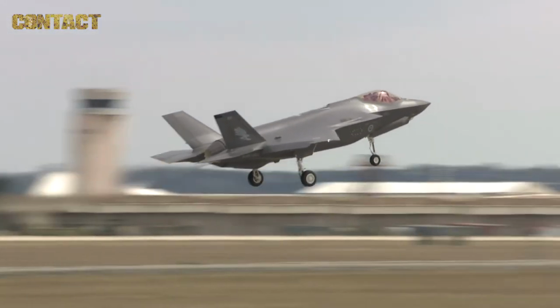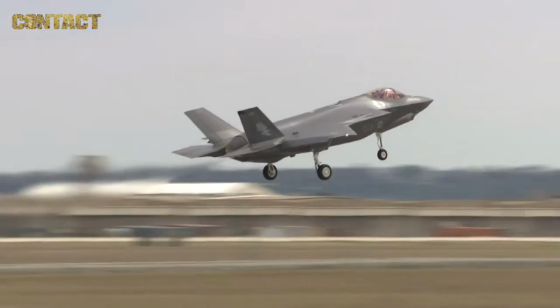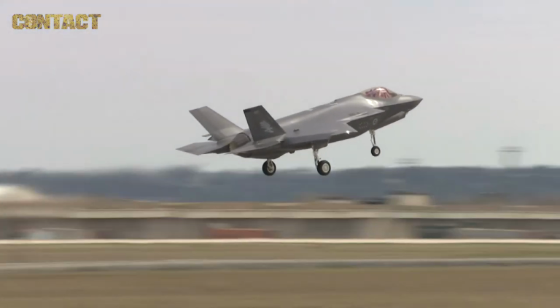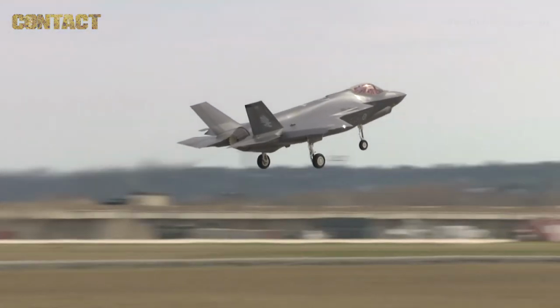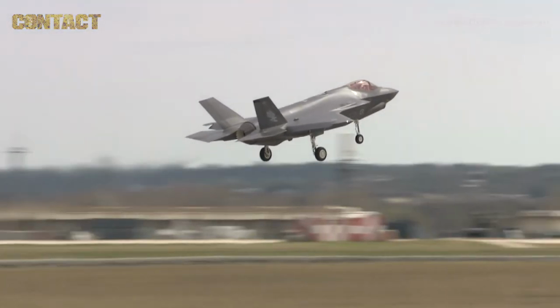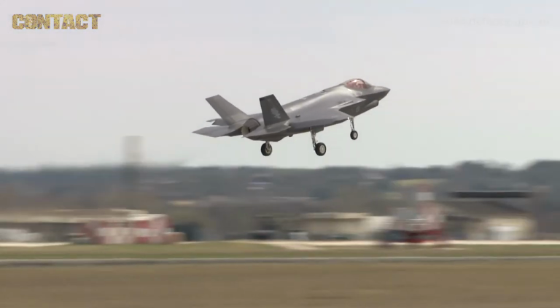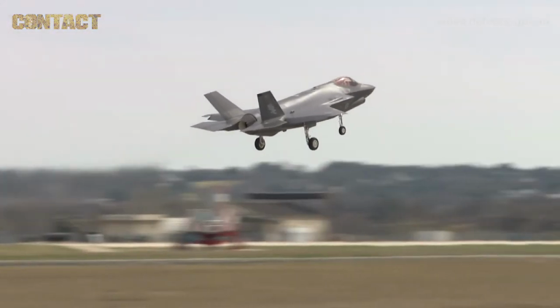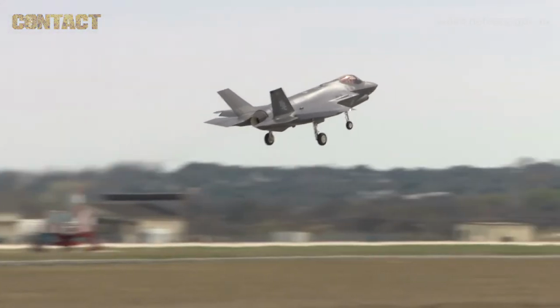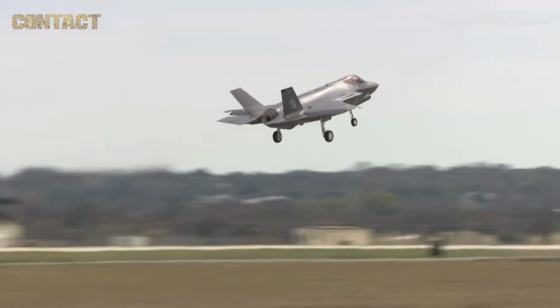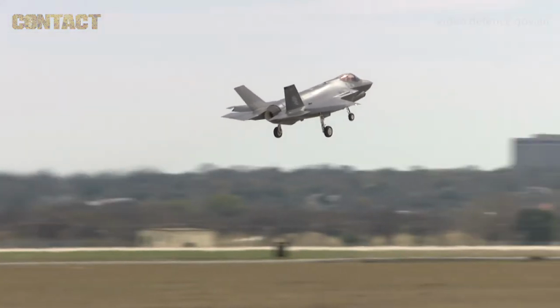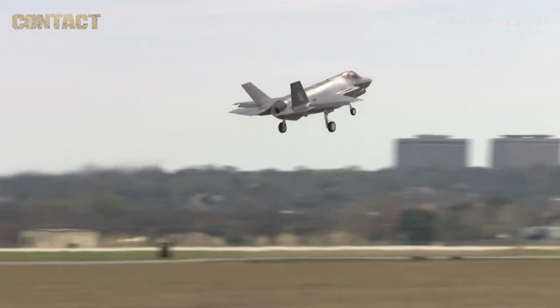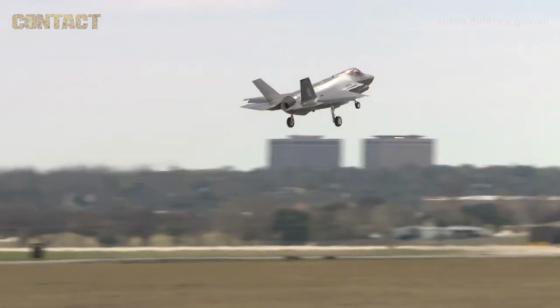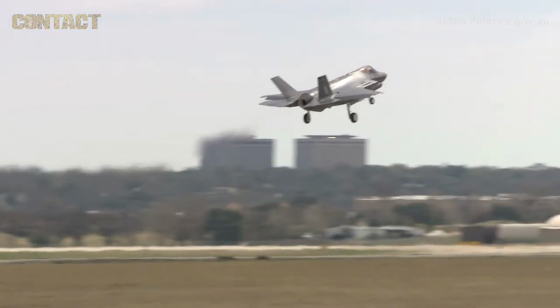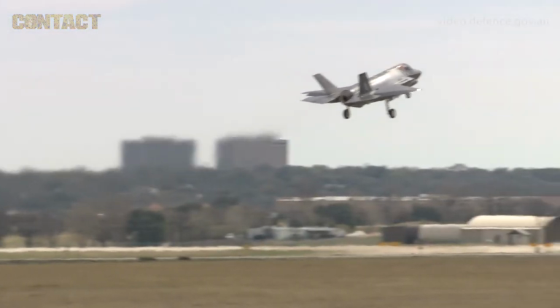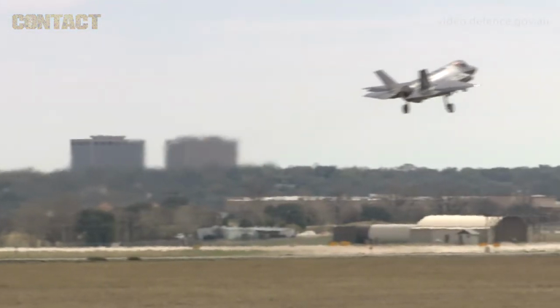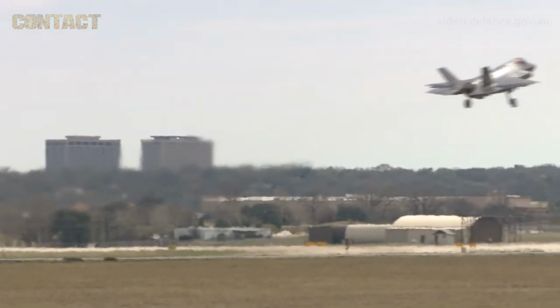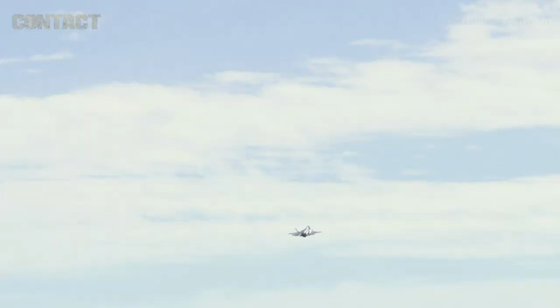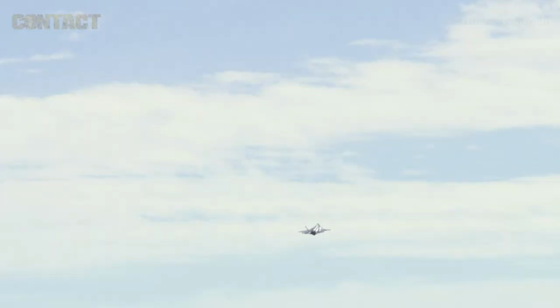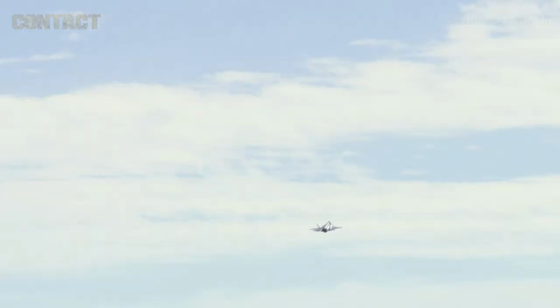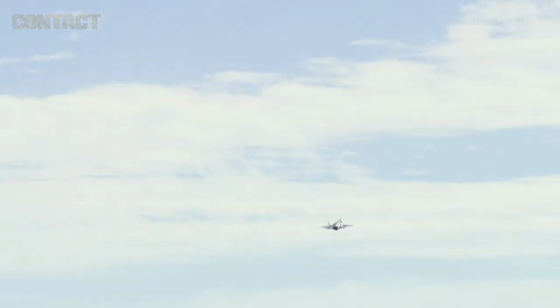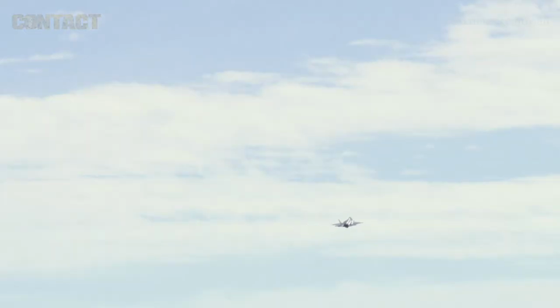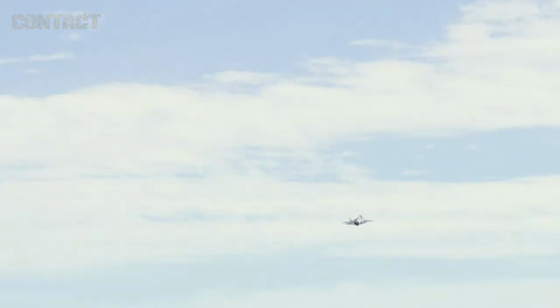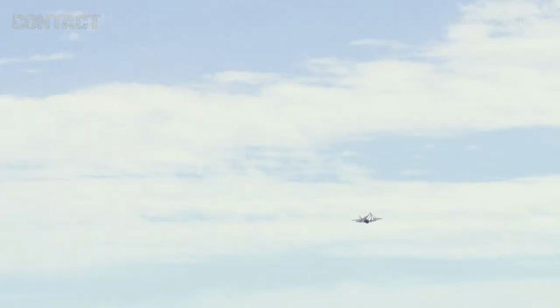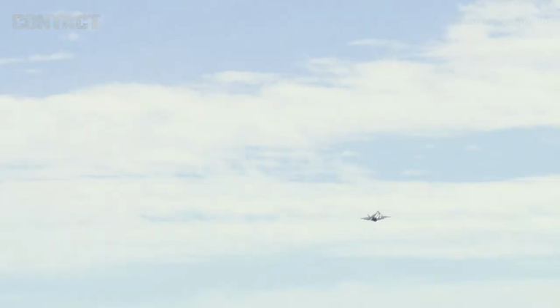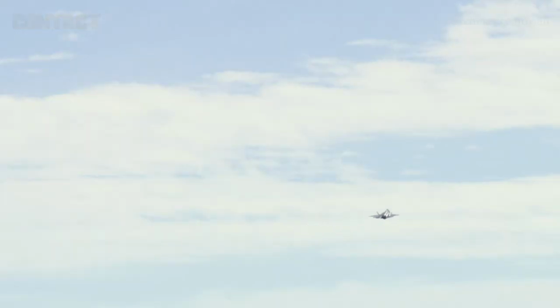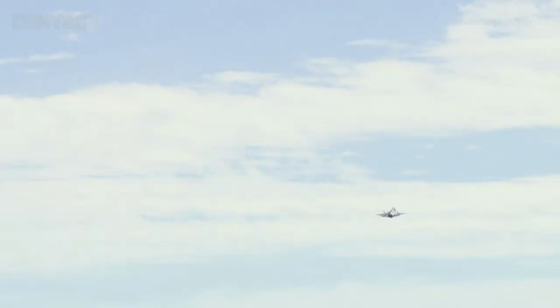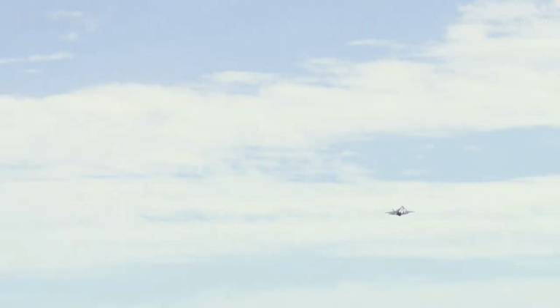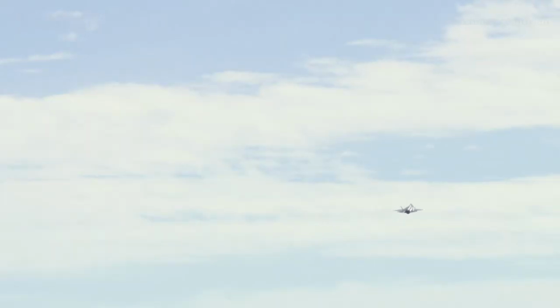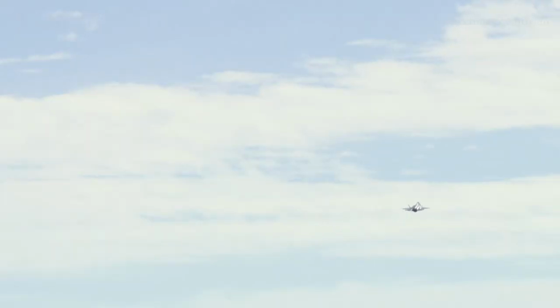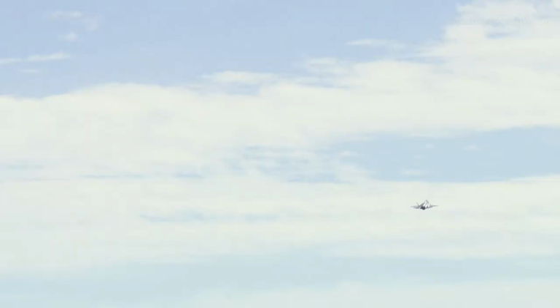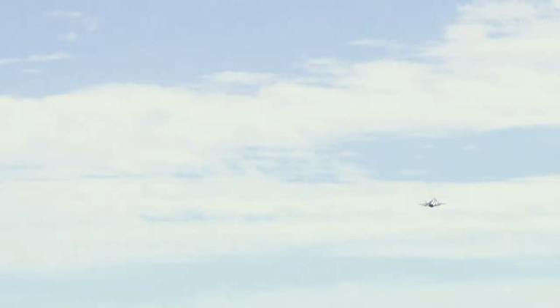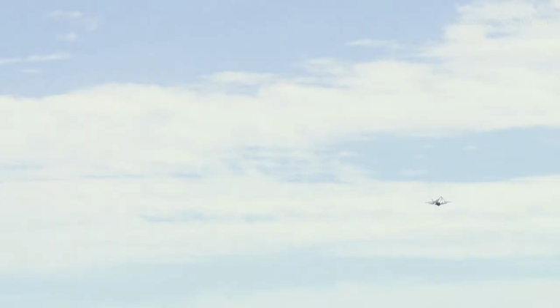We're looking forward to operating this aircraft and can't wait to bring it home to Australia at the end of this year.